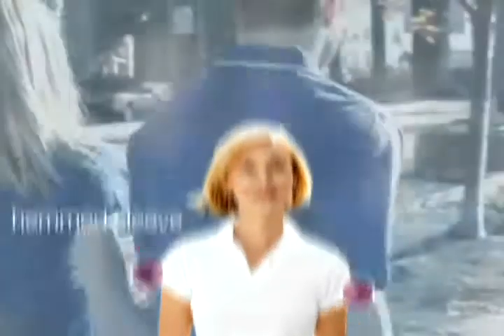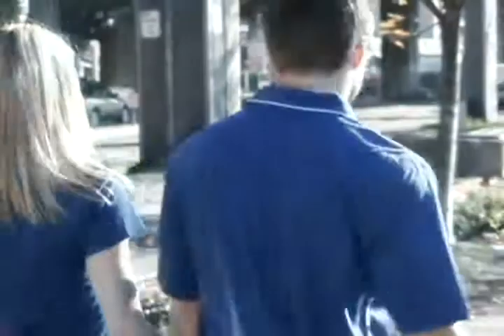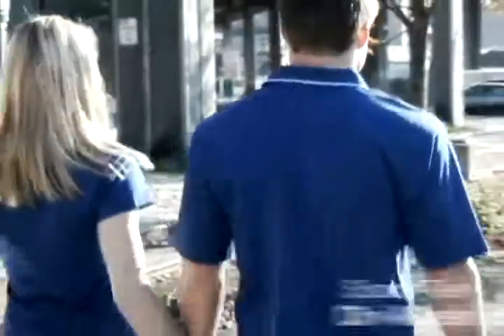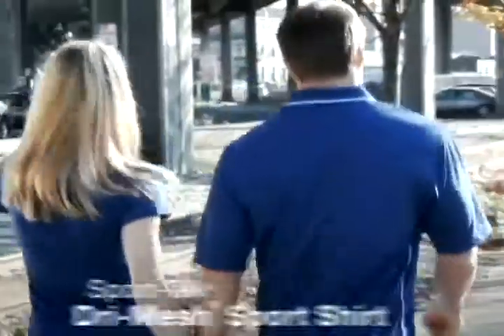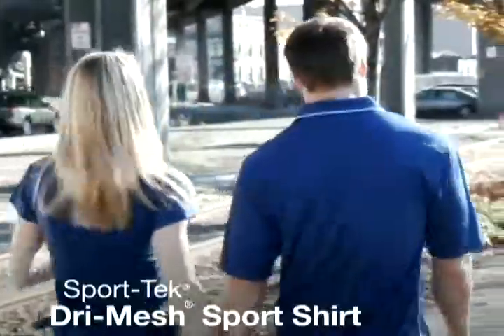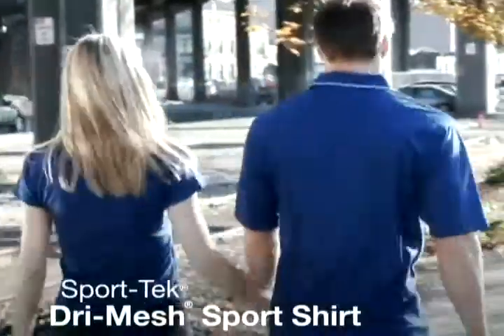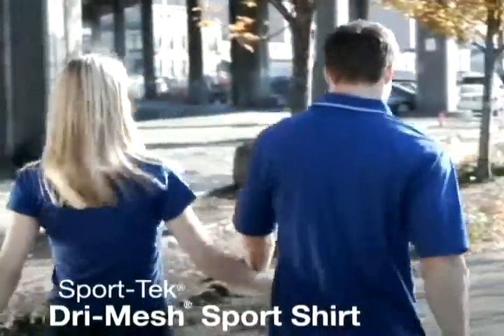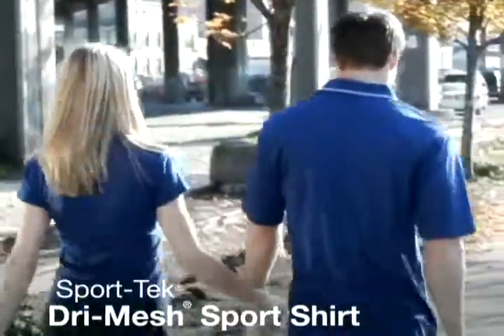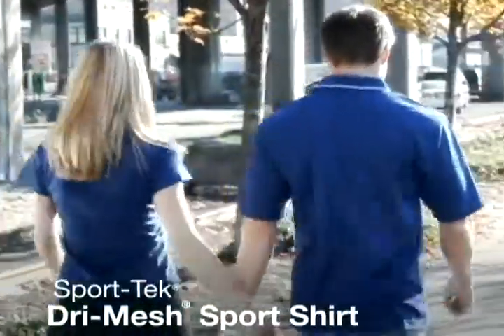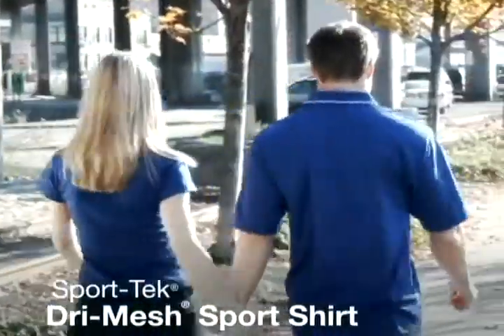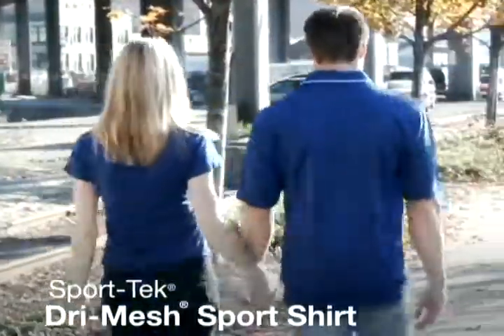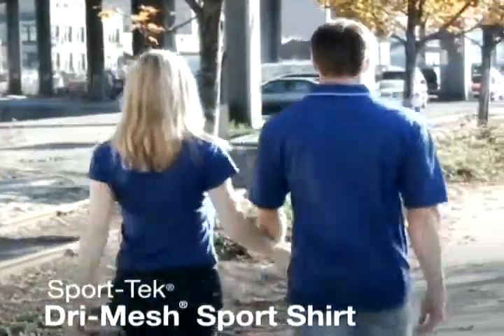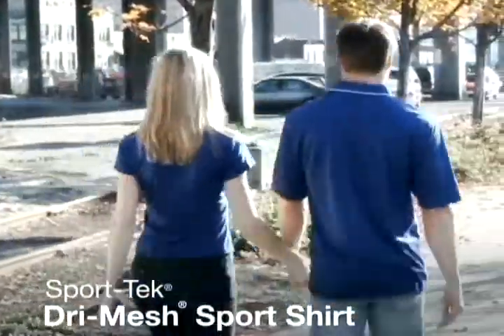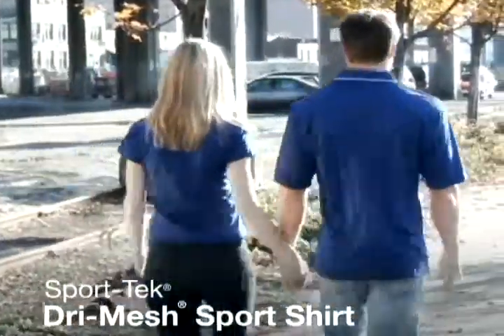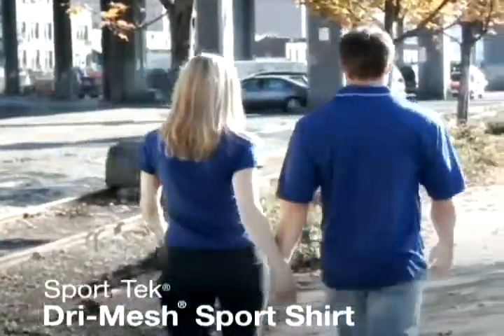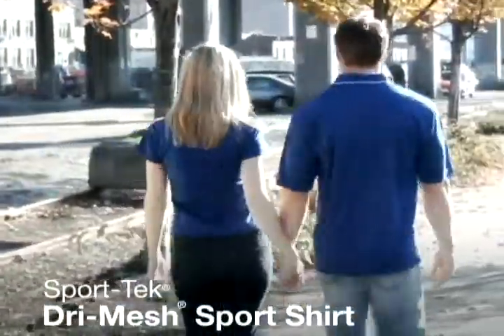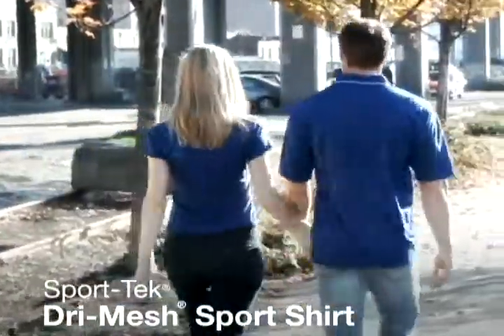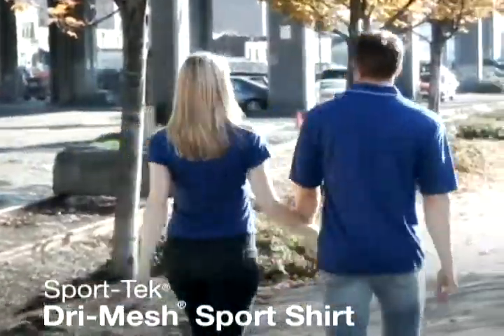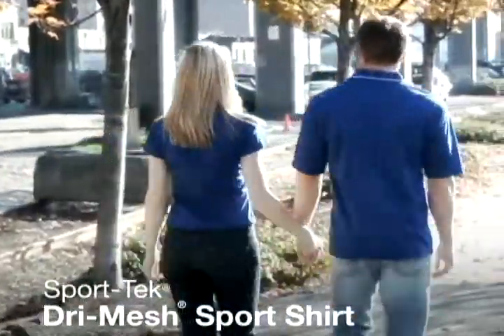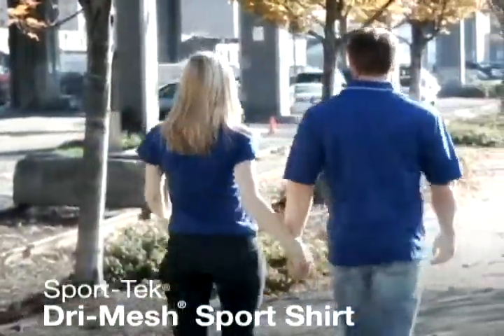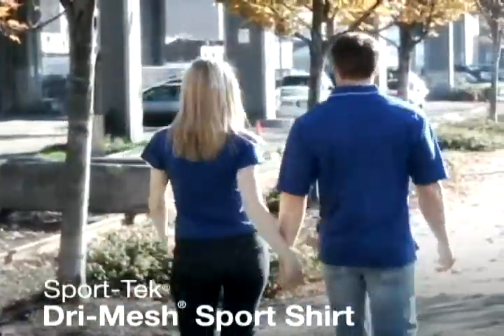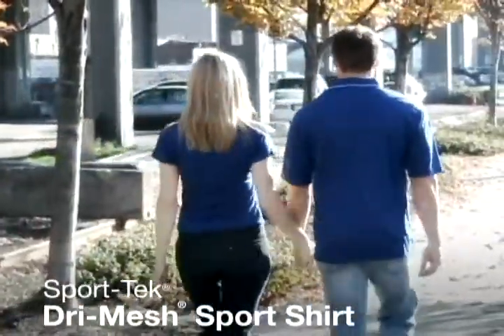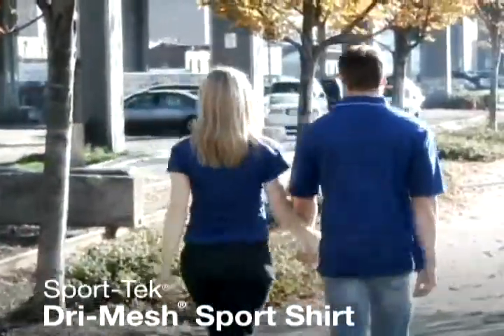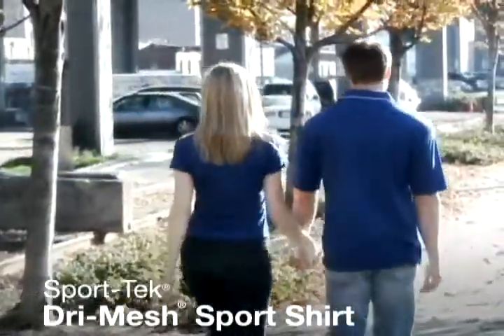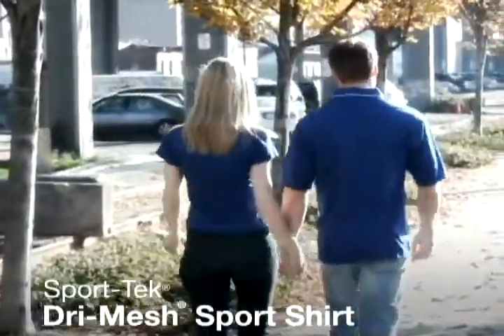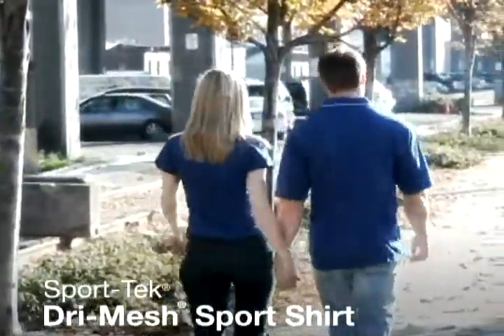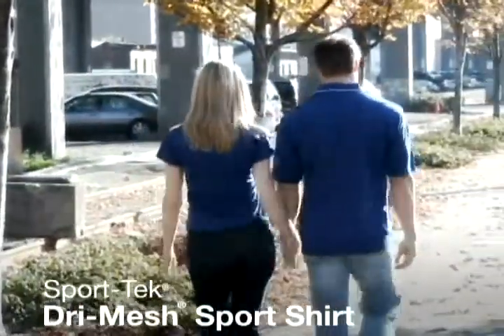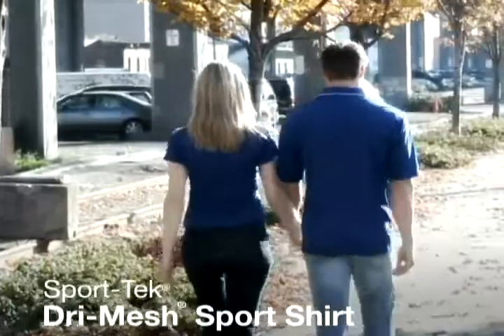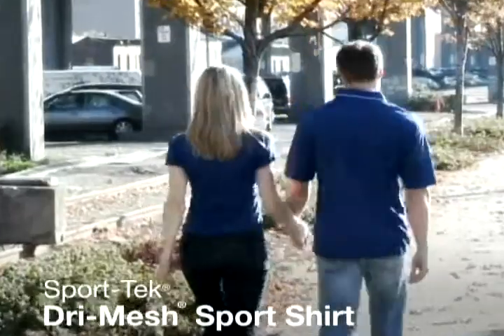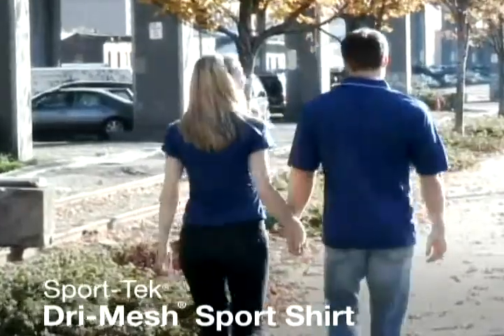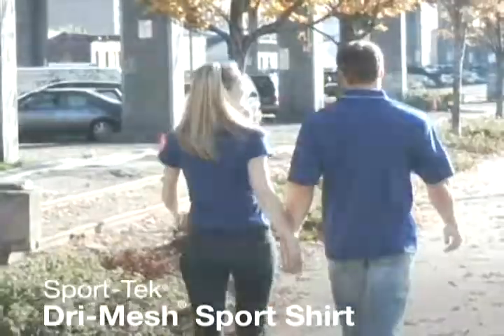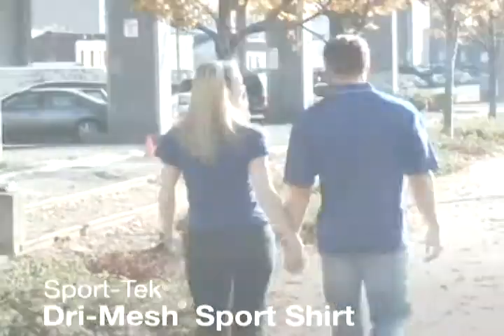Our Sport Tech Dry Mesh Sport Shirts are high-energy styles that offer moisture-wicking technology for the most active lifestyle.